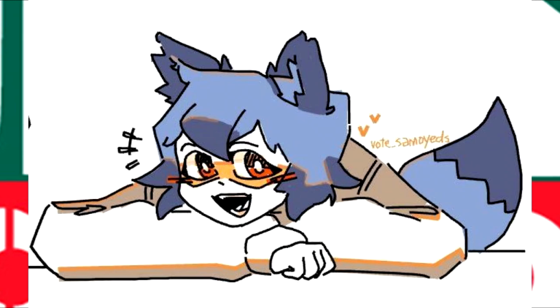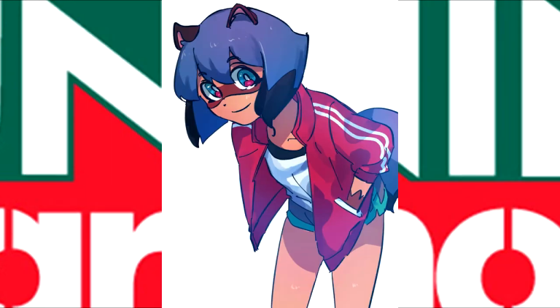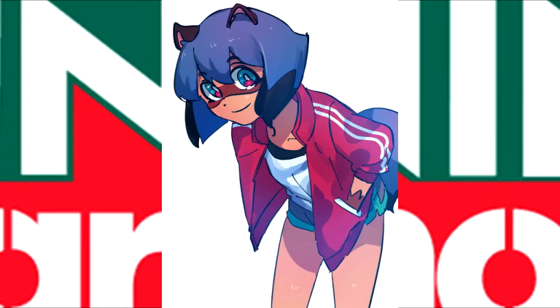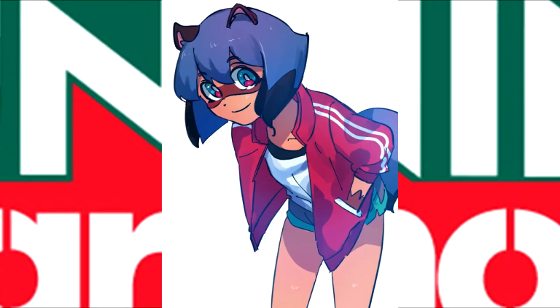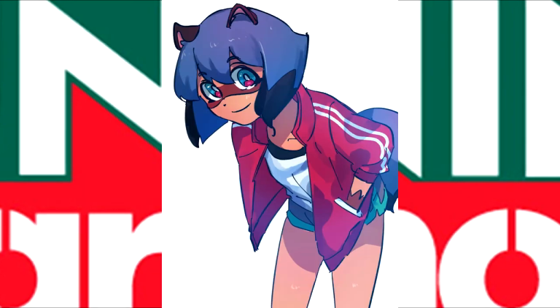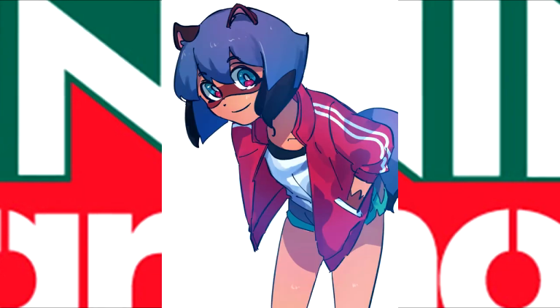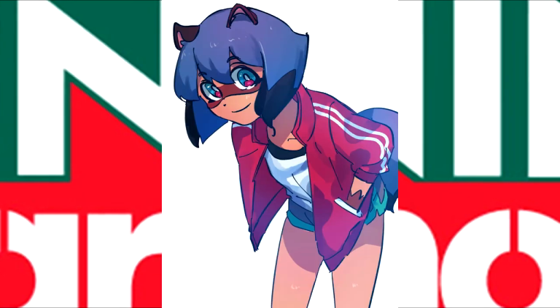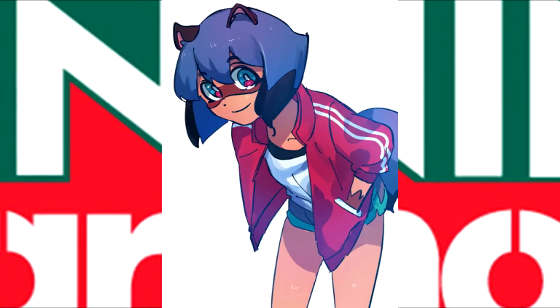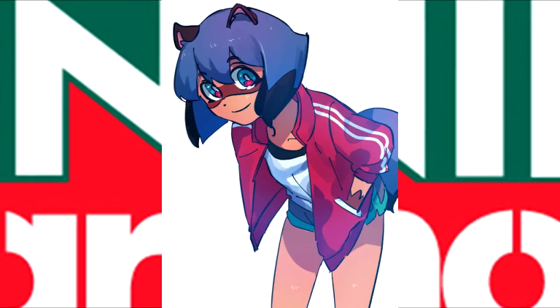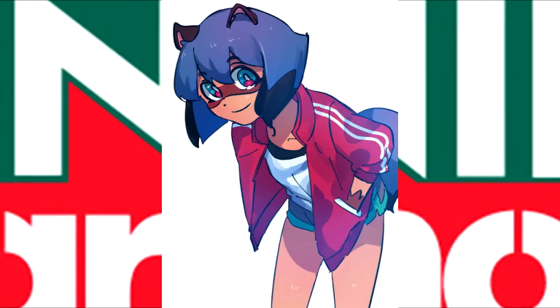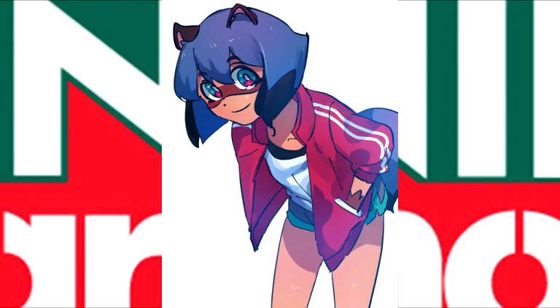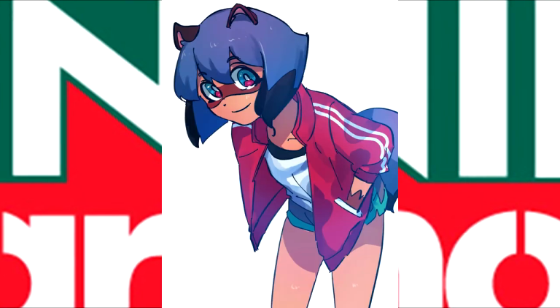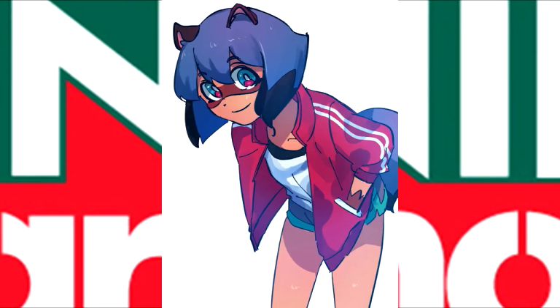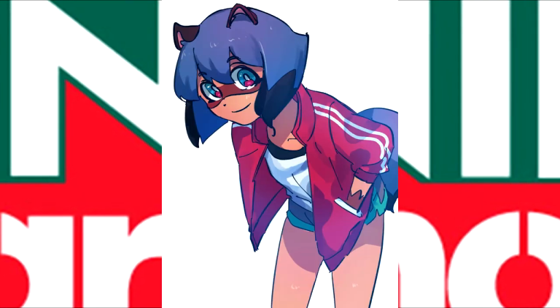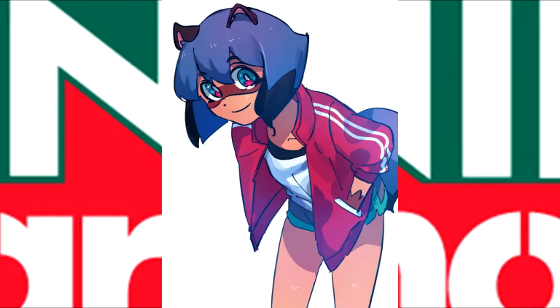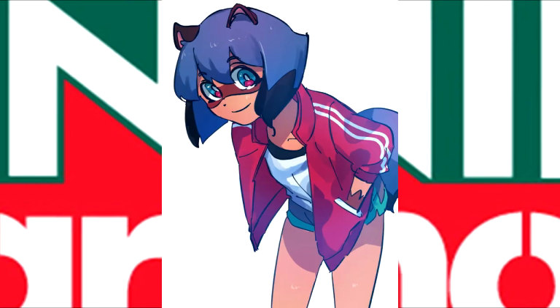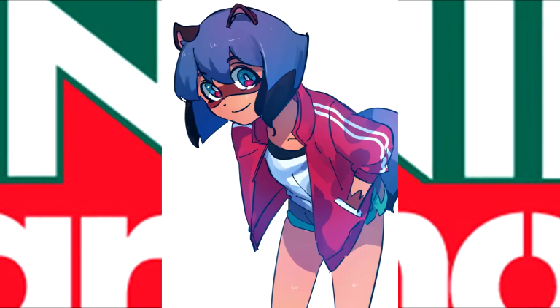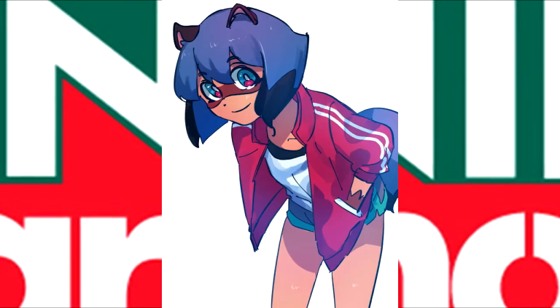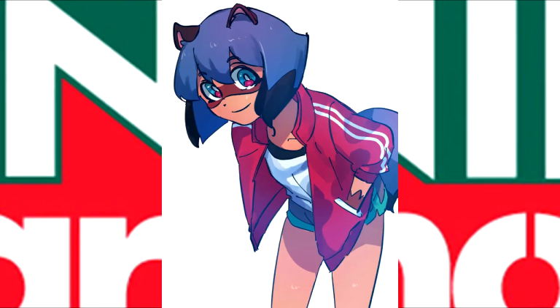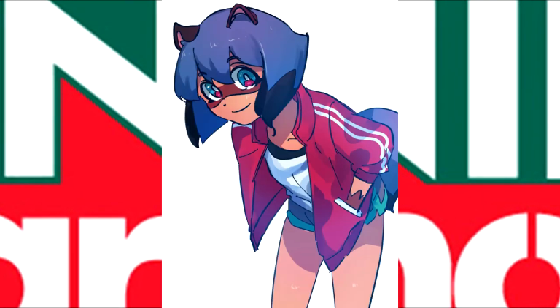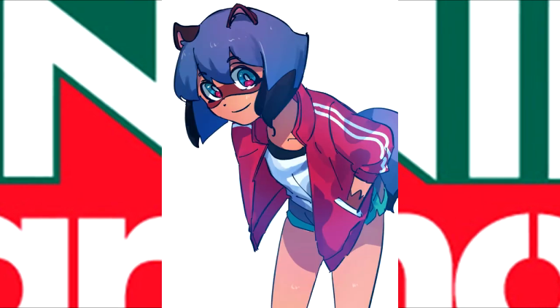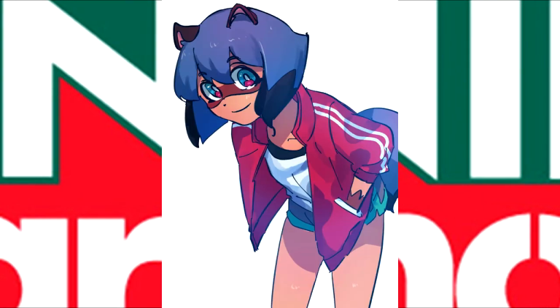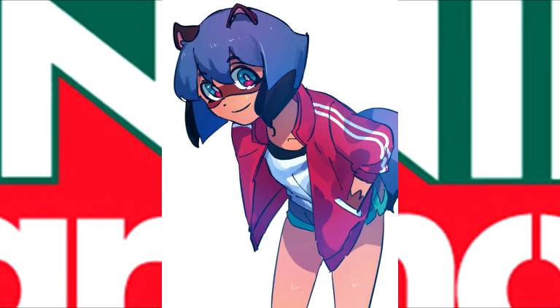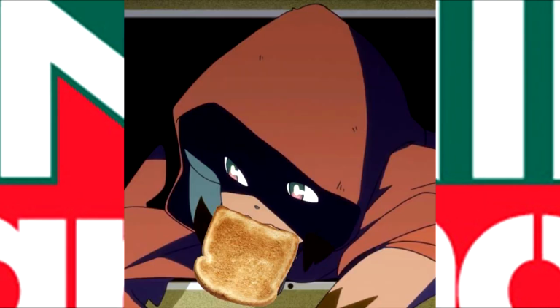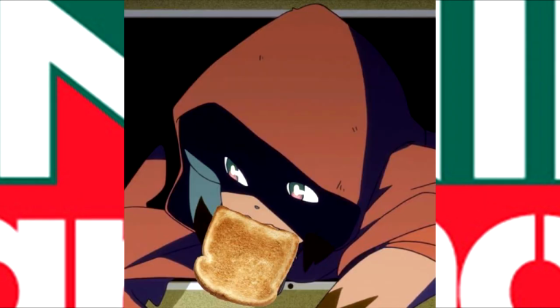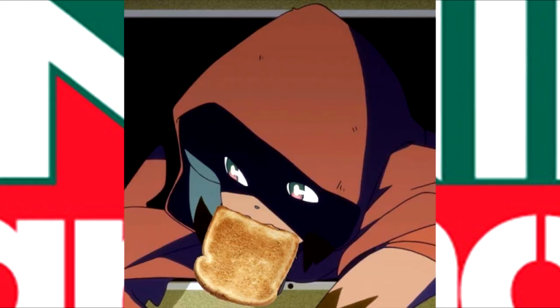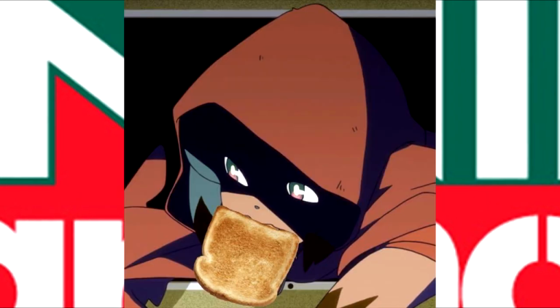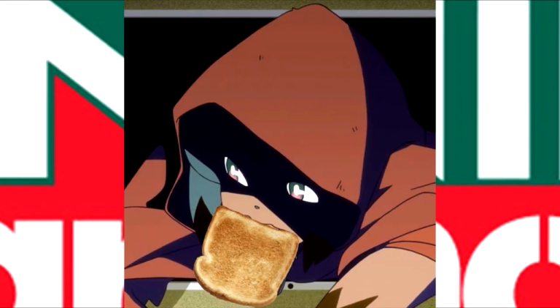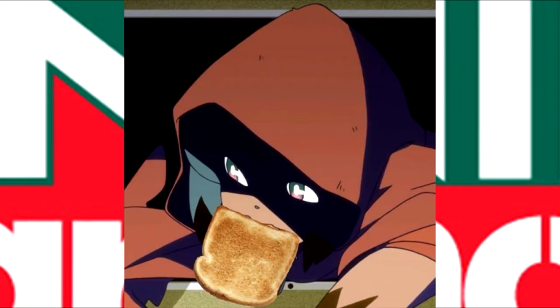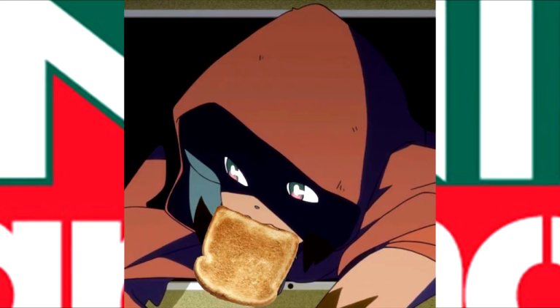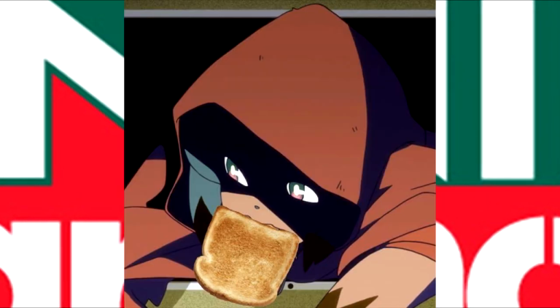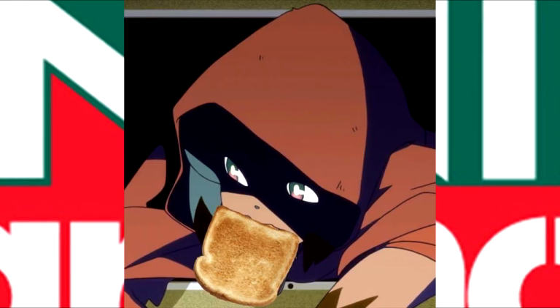If you find a better Tanaki Machiru at a competitor, we'll beat it by 10%.